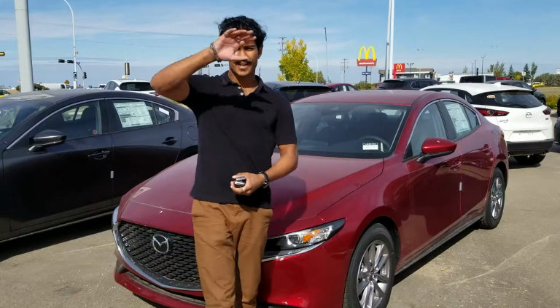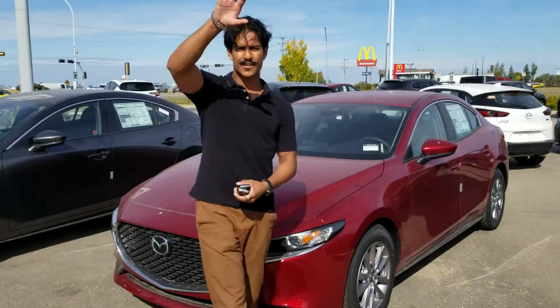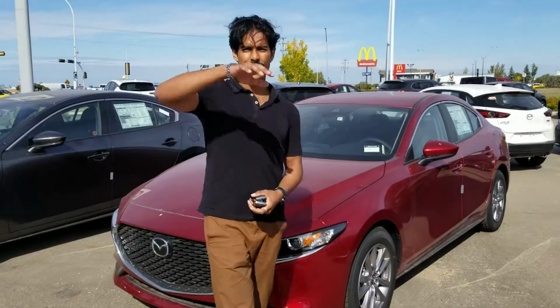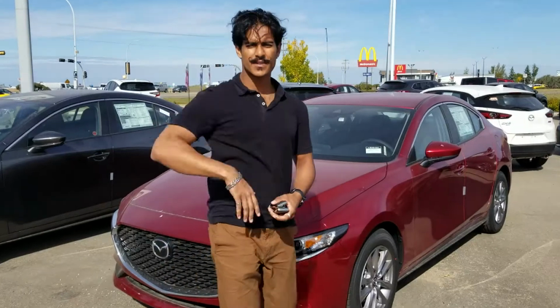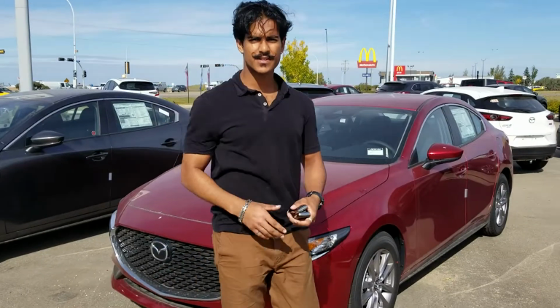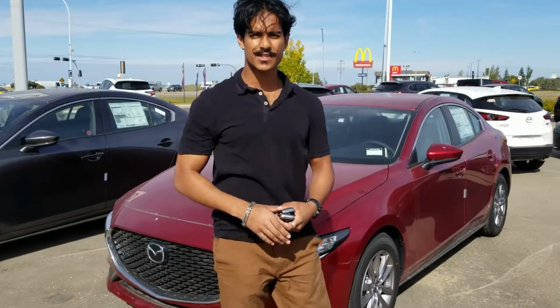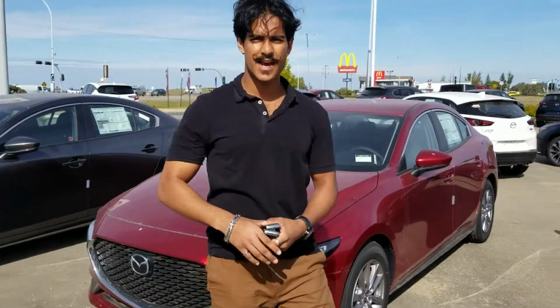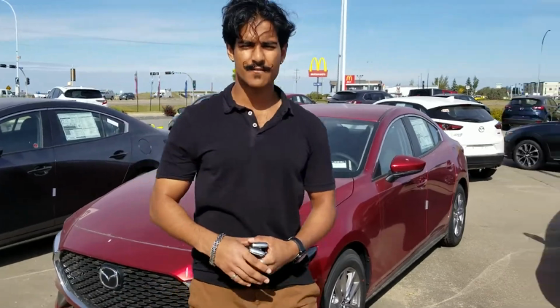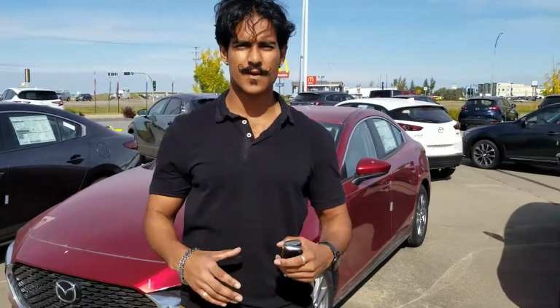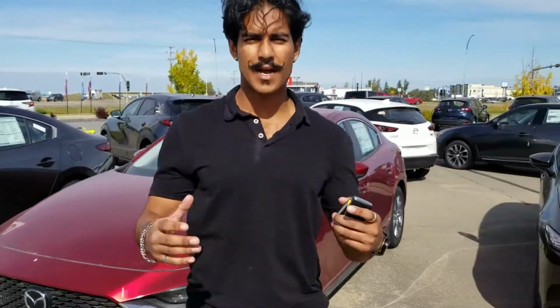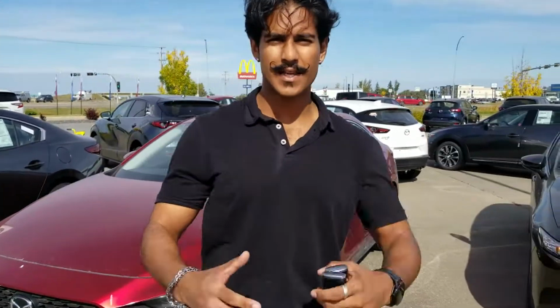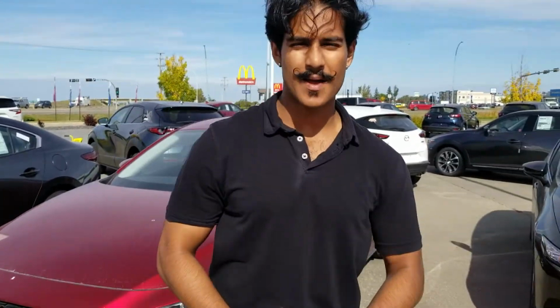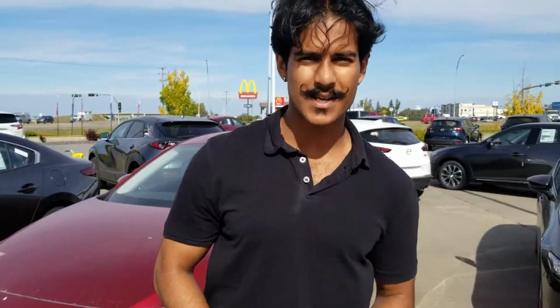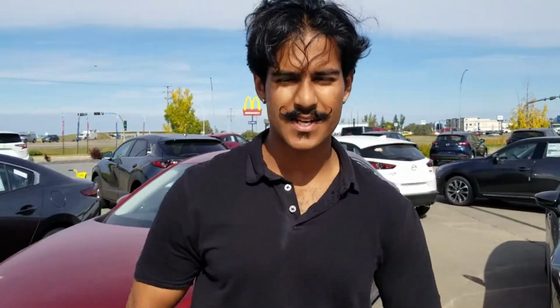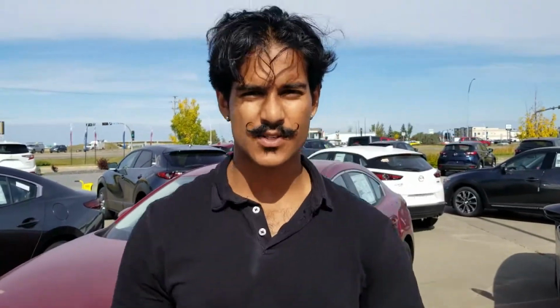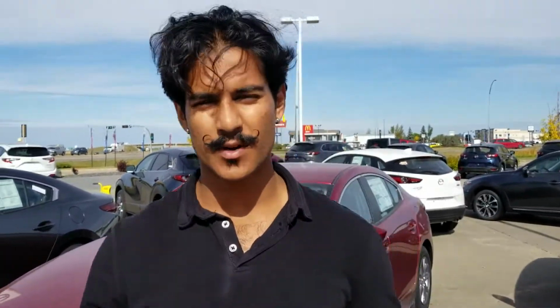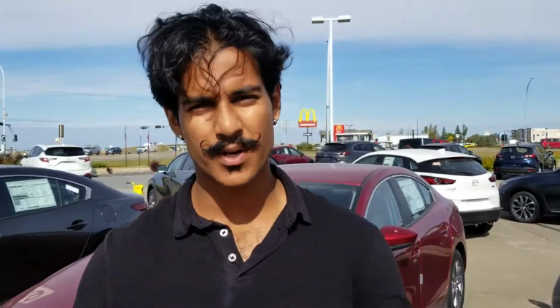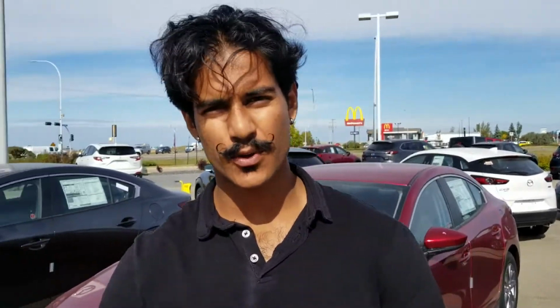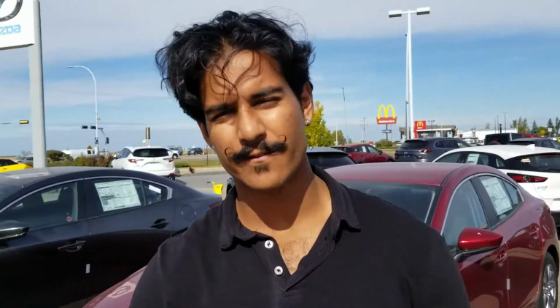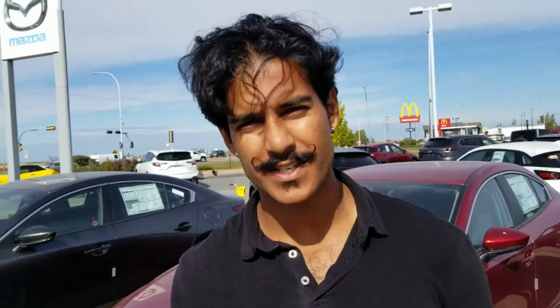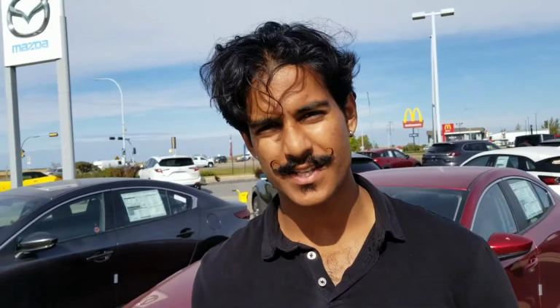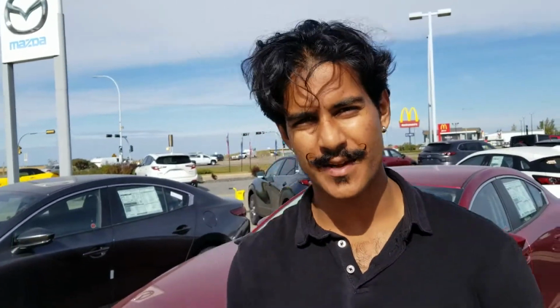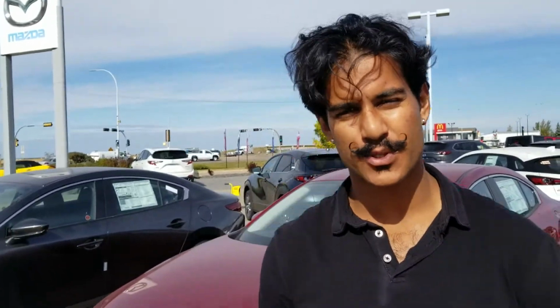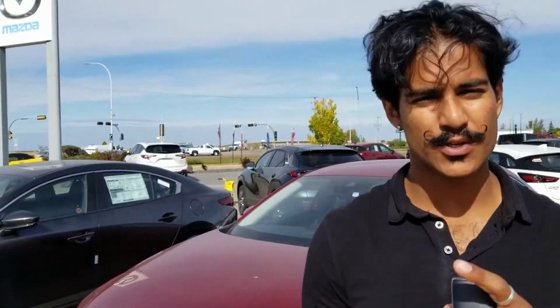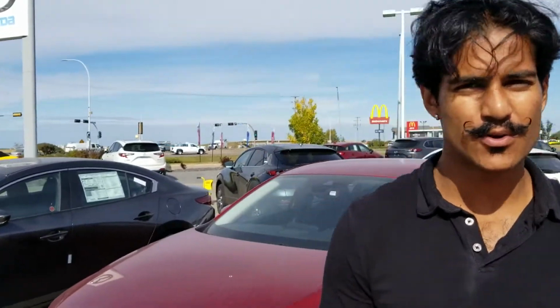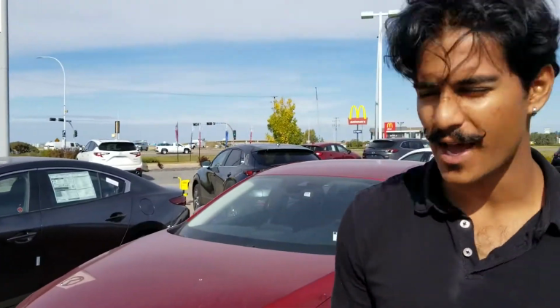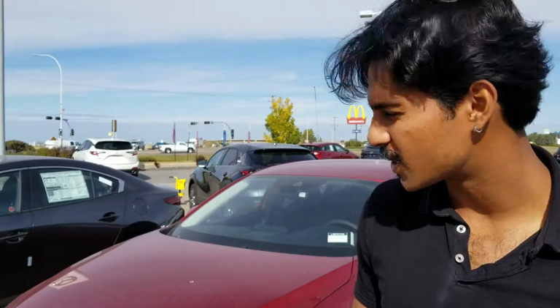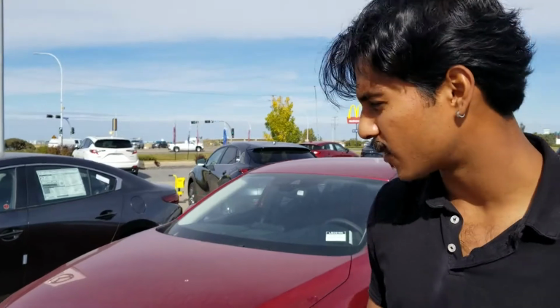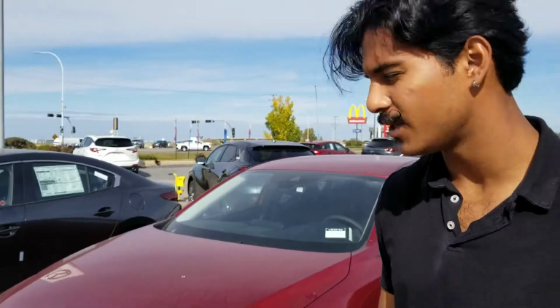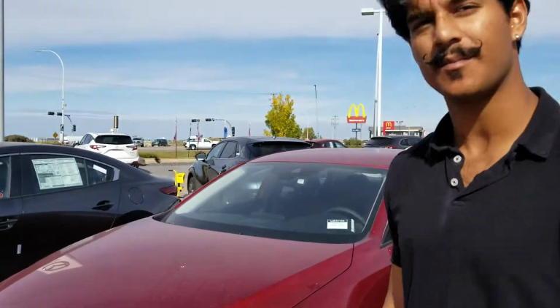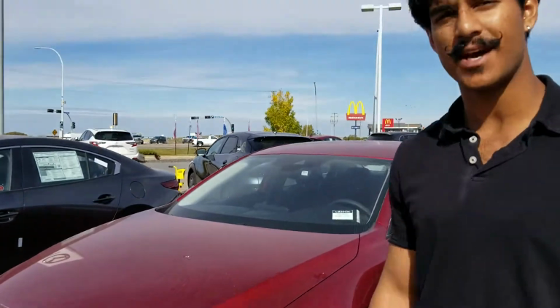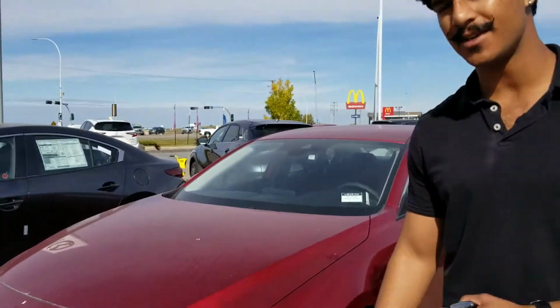Hey there Ray, this is Nab from LA Mazda. I just want to put a quick face to the name so you know who to ask for when you come down here.